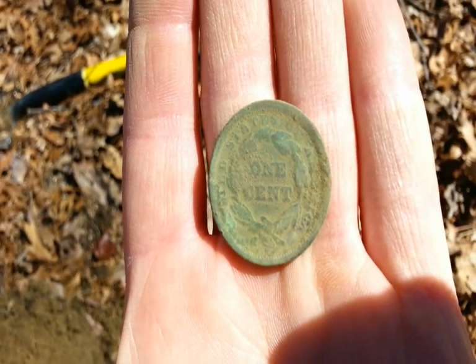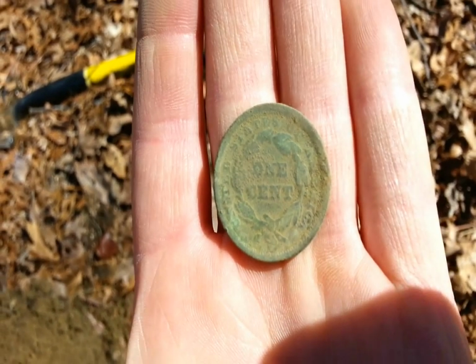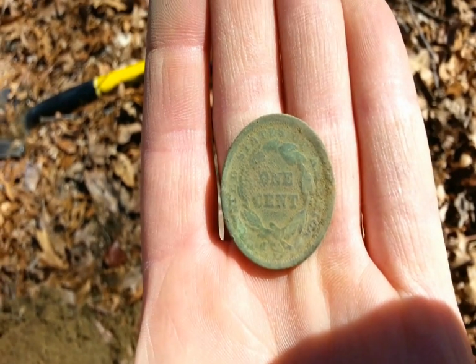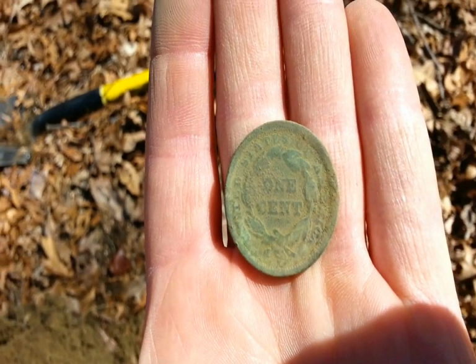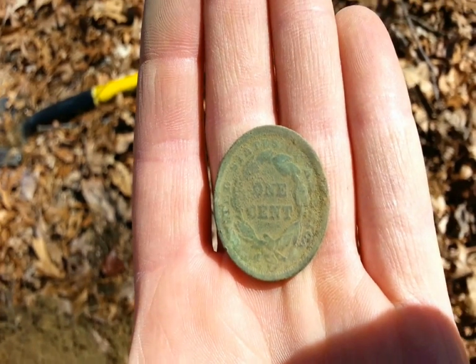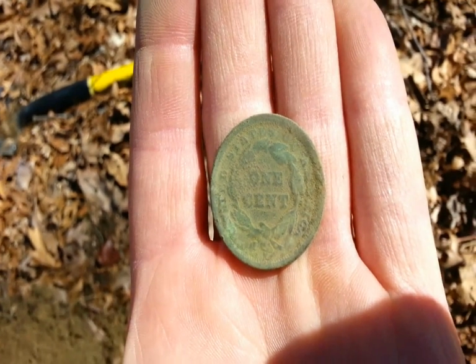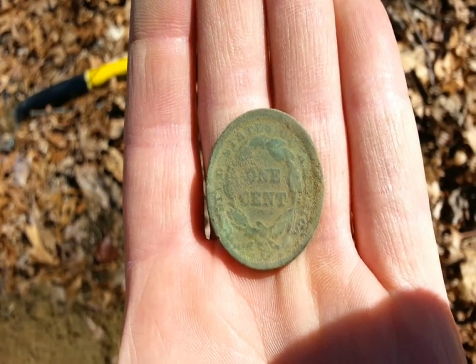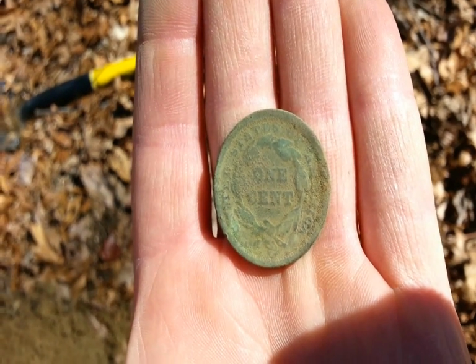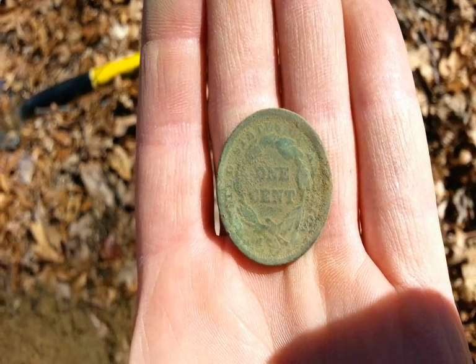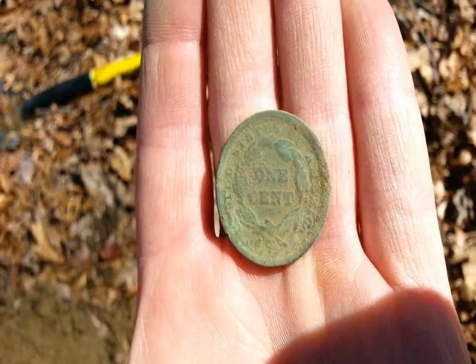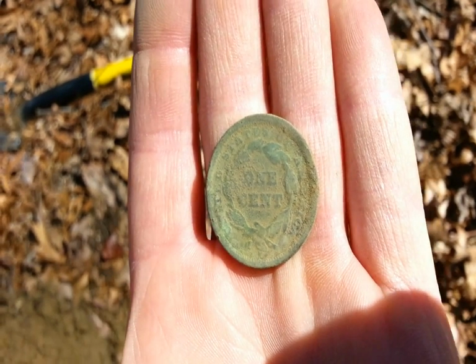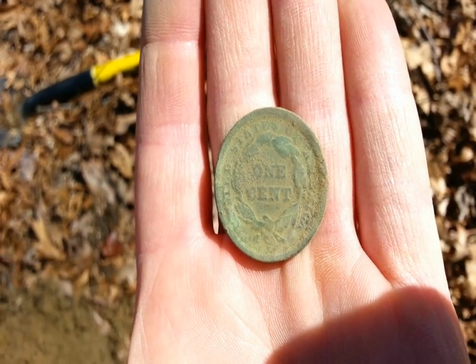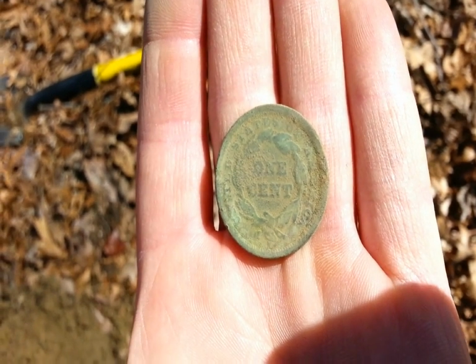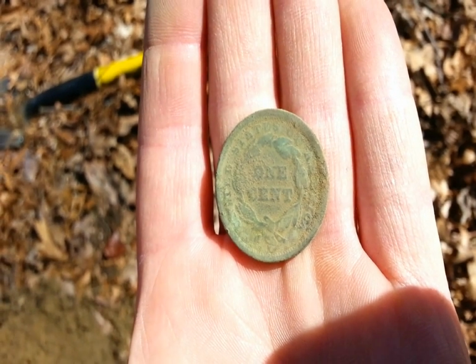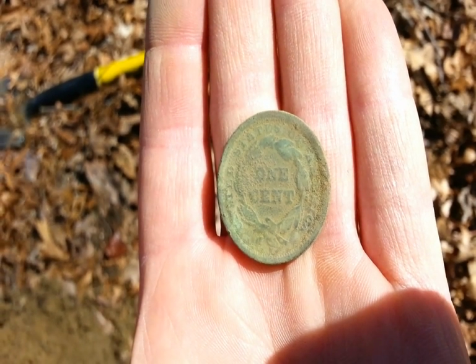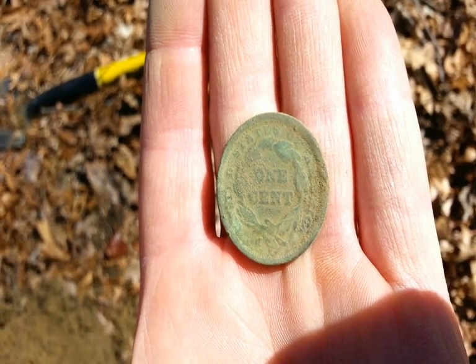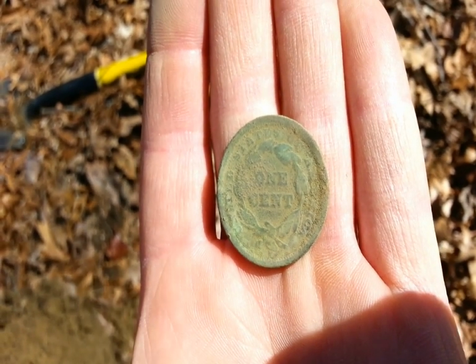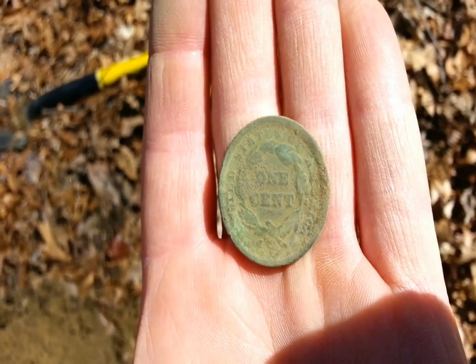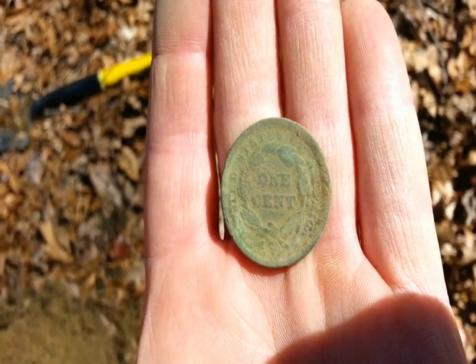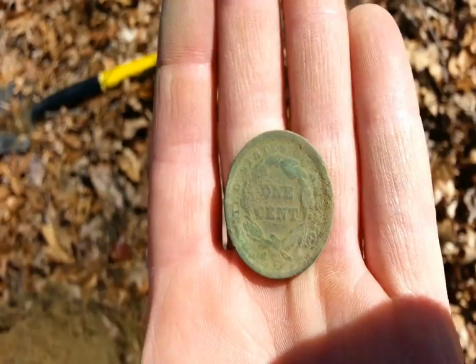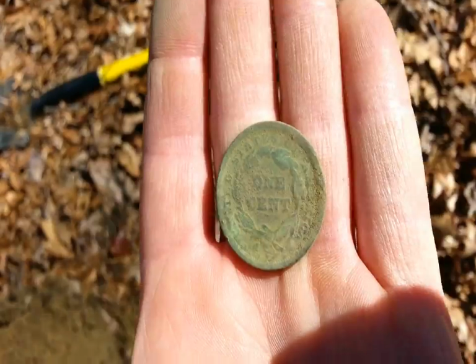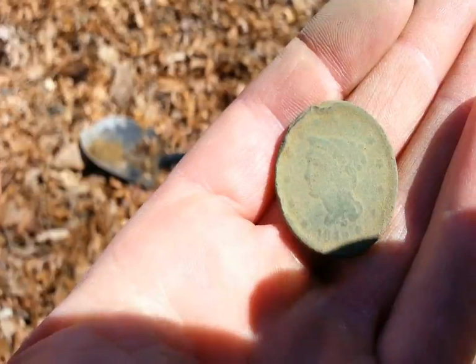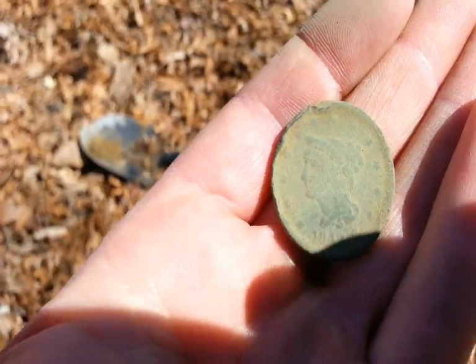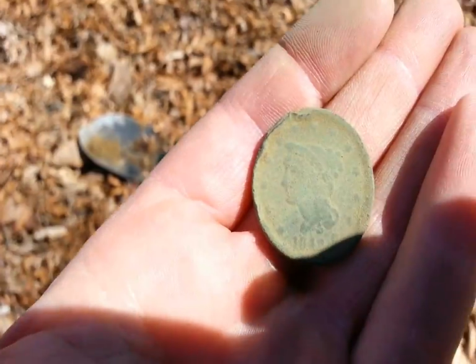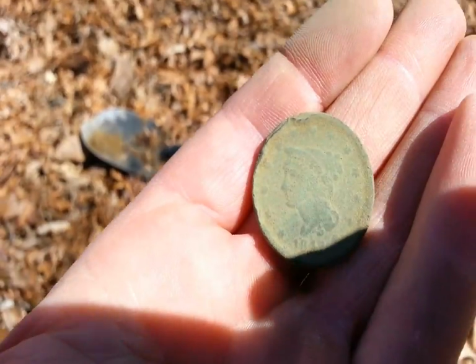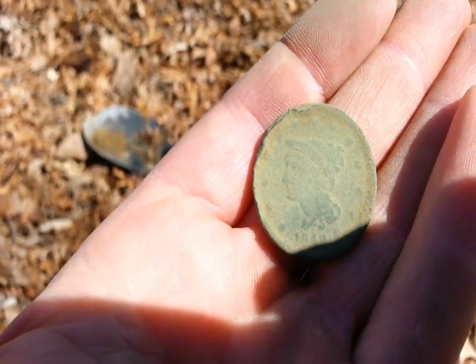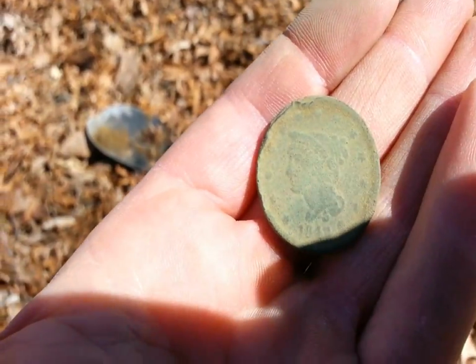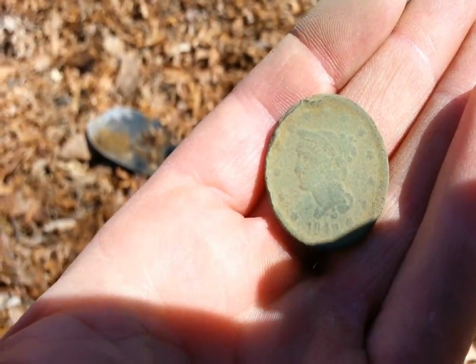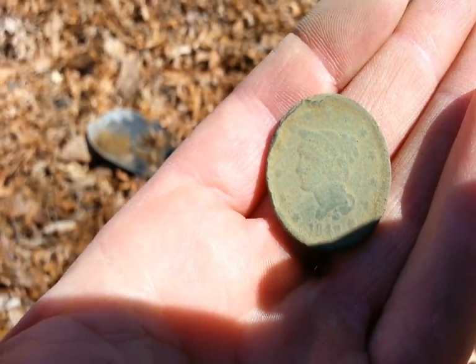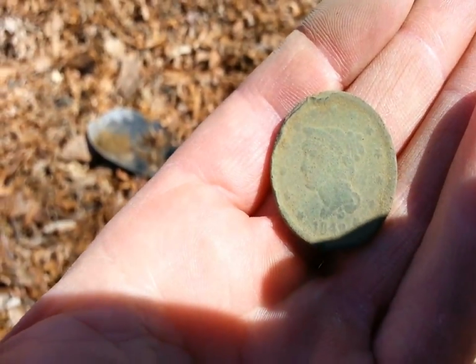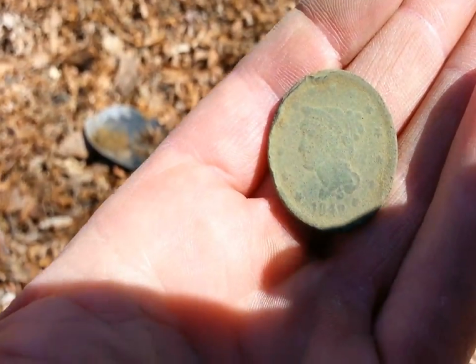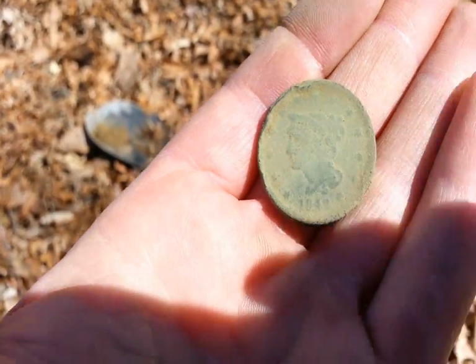I didn't clean it up too much, but you can see one cent — you can see a lot of detail, the wreath. If I don't find anything else today, I really don't care.